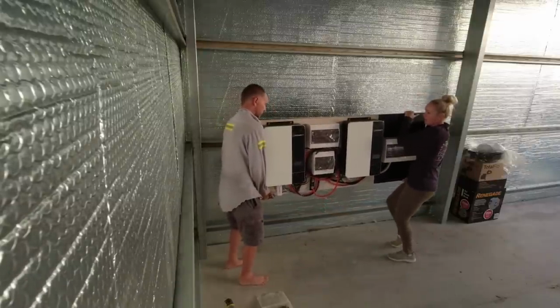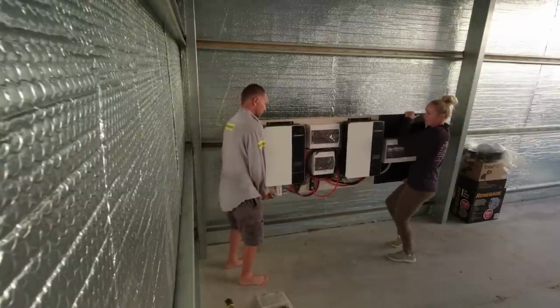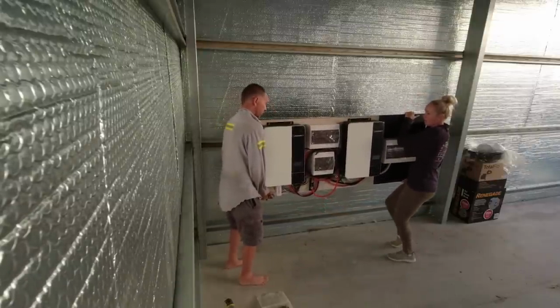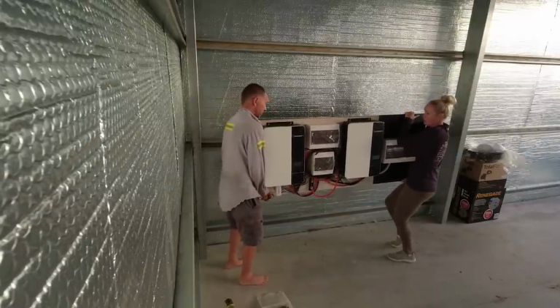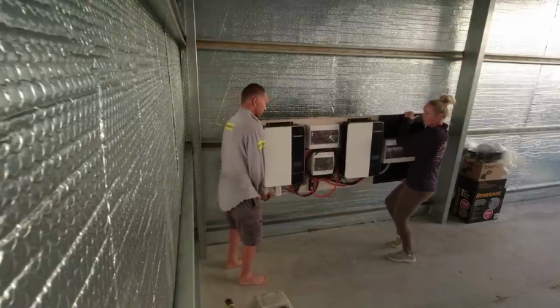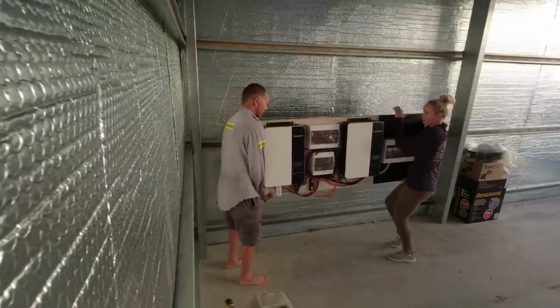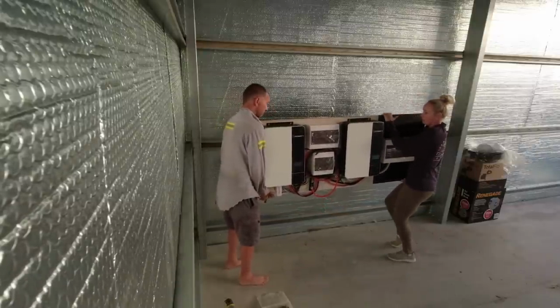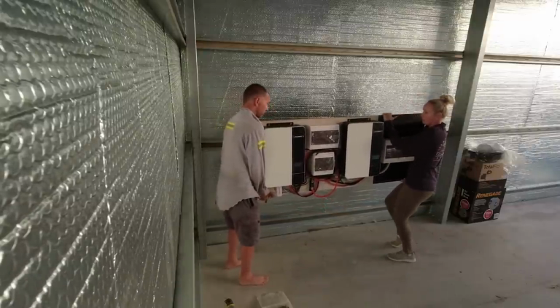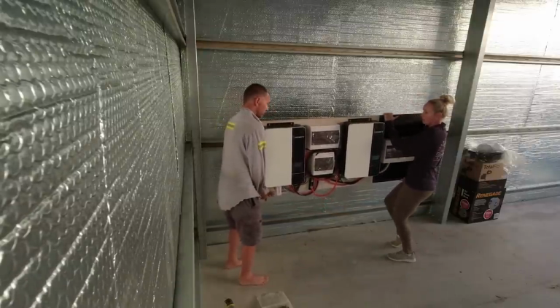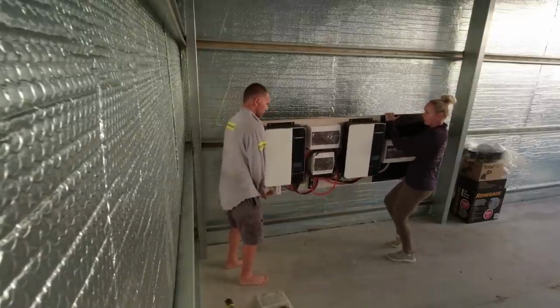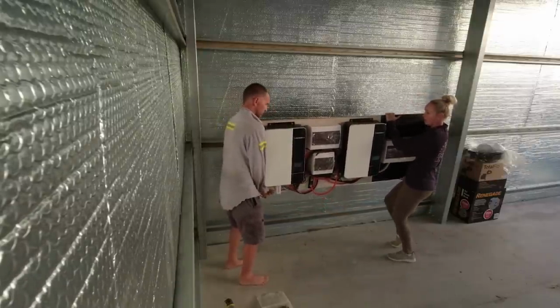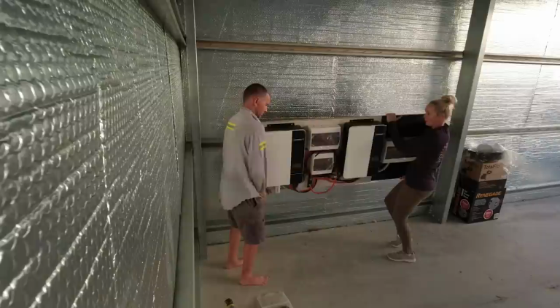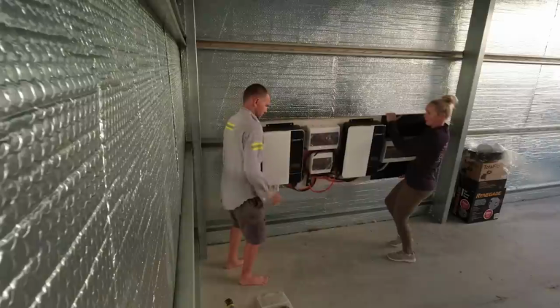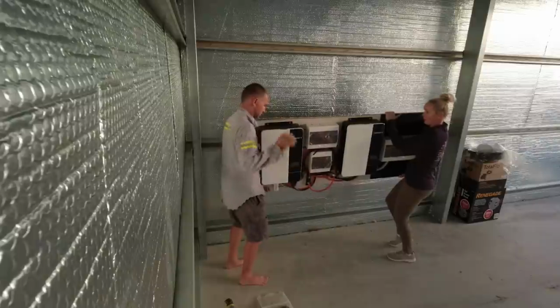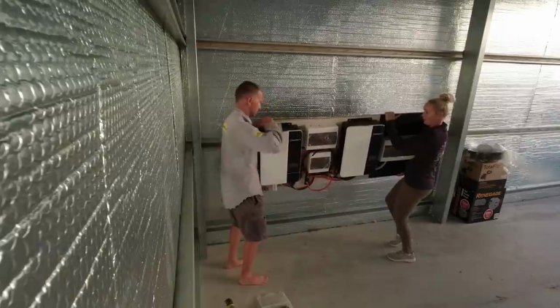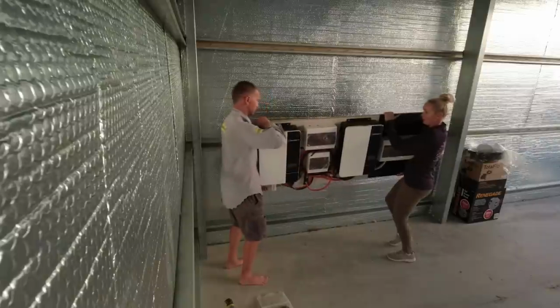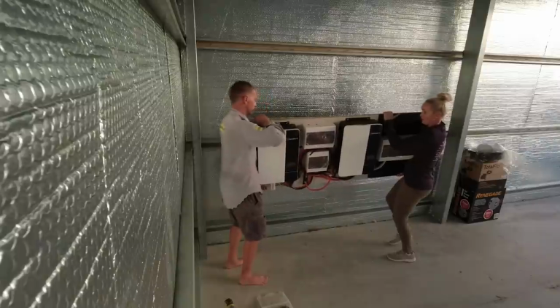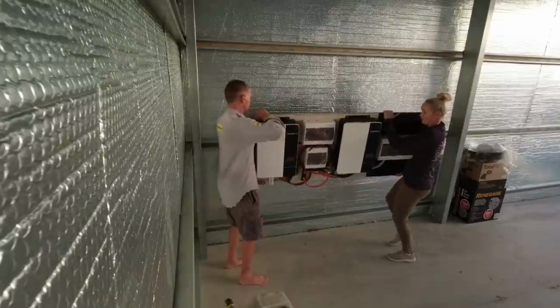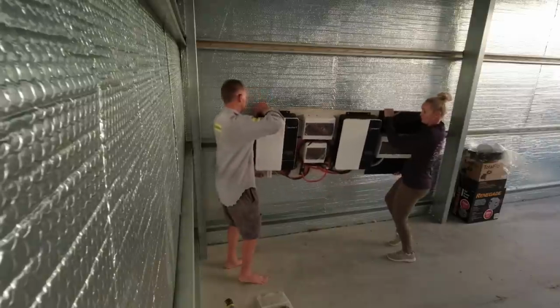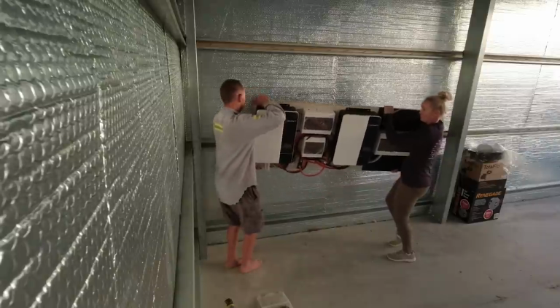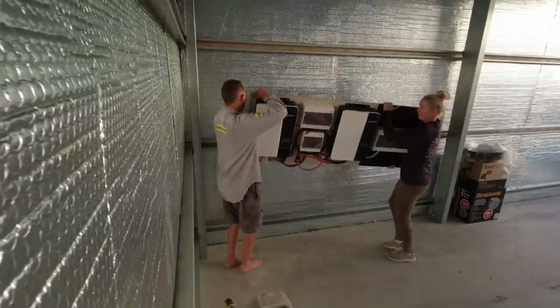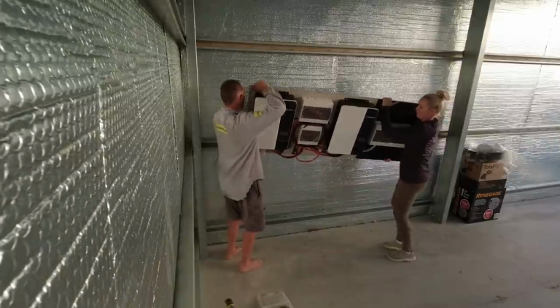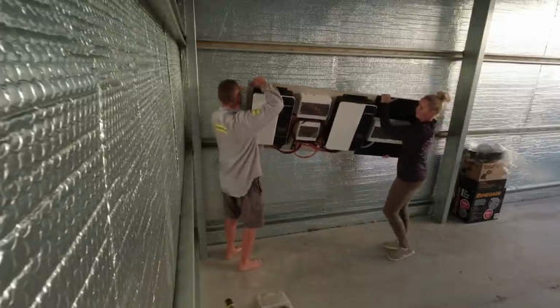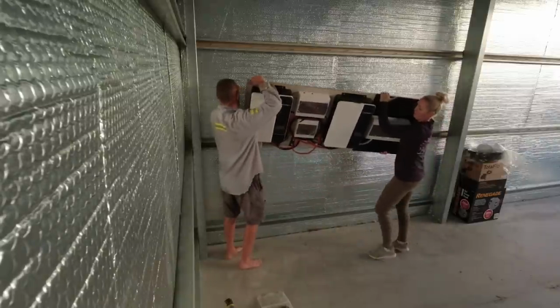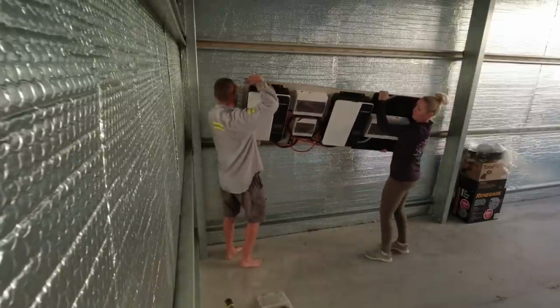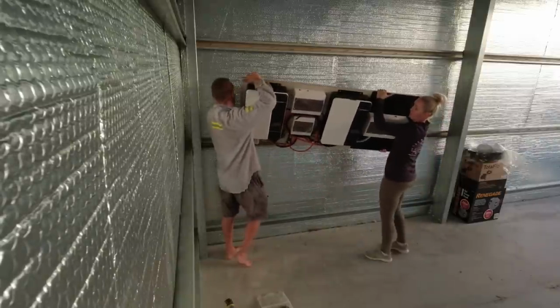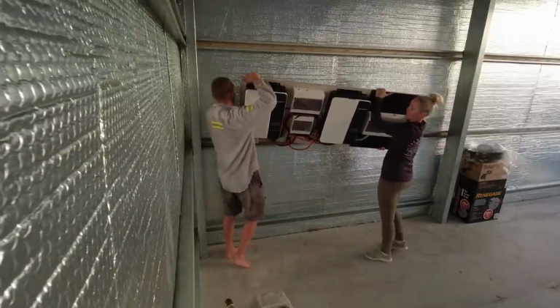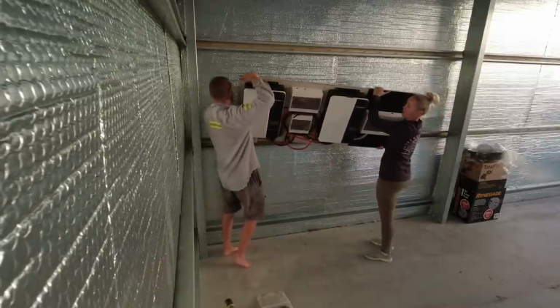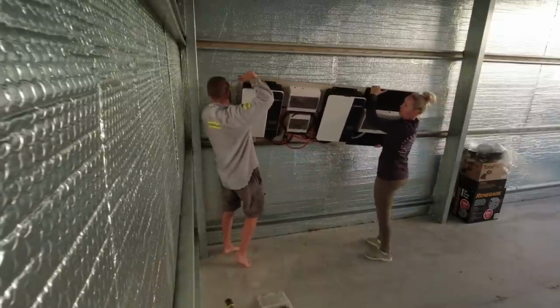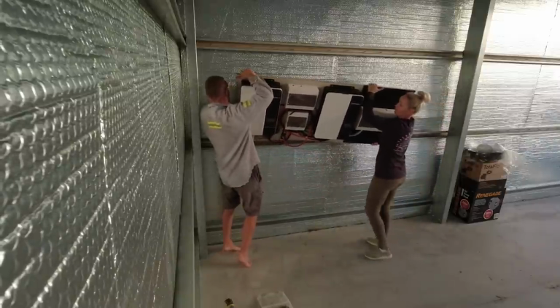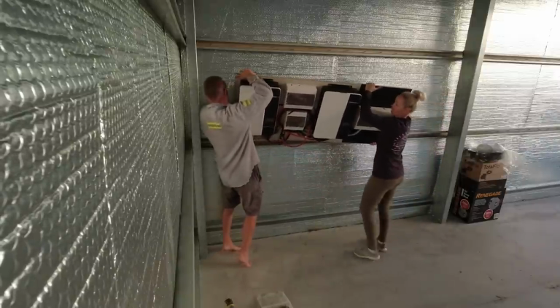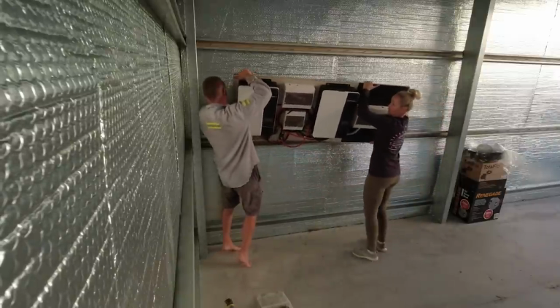Alright, let's go. Hold it so that we can pull it. Let's go, let's go. Yeah, let's go.